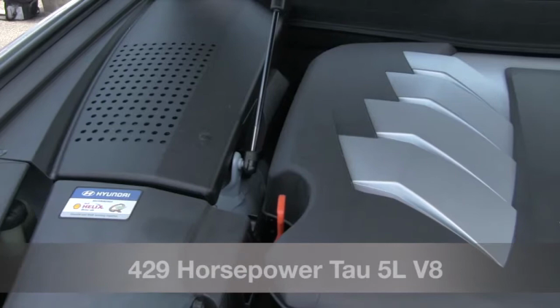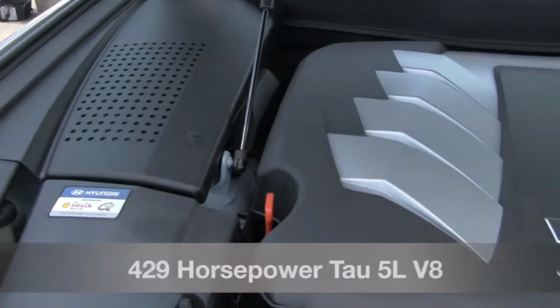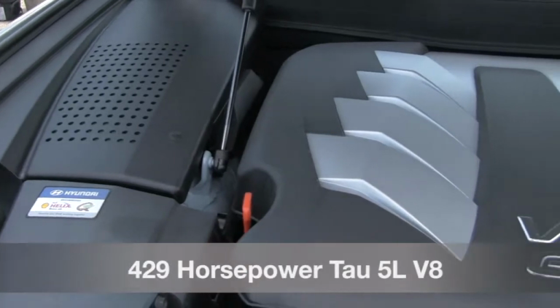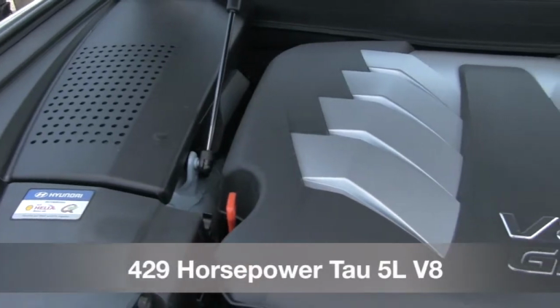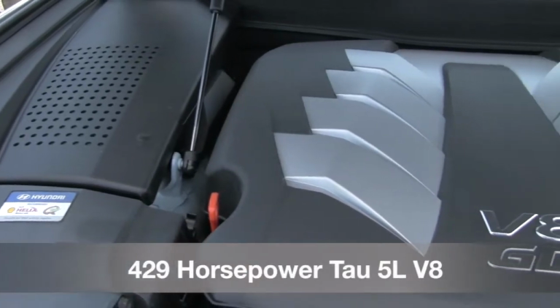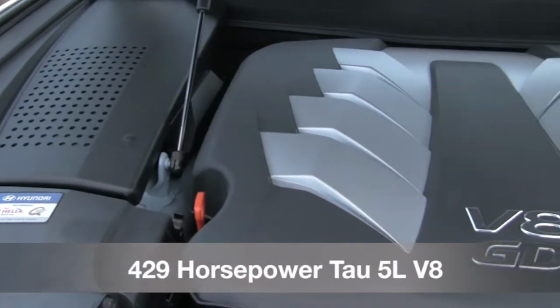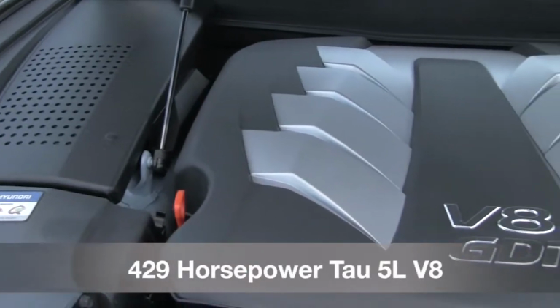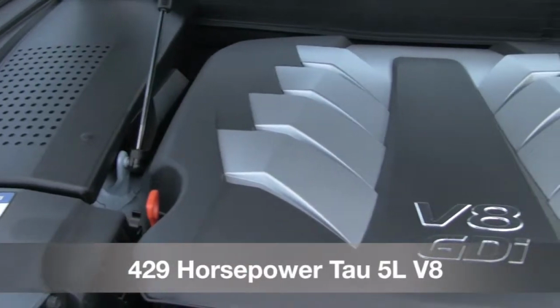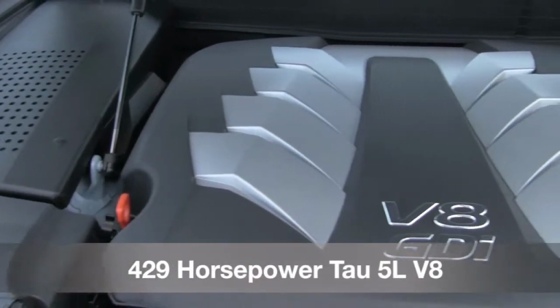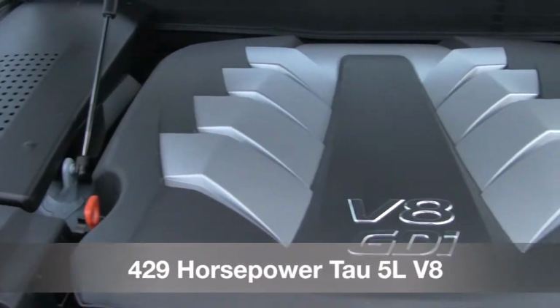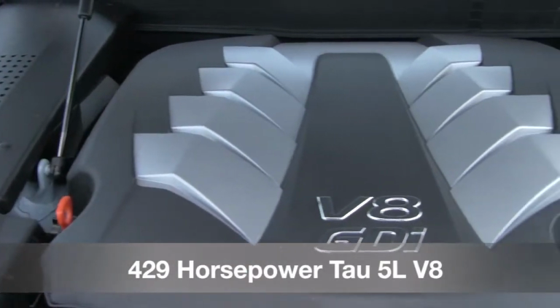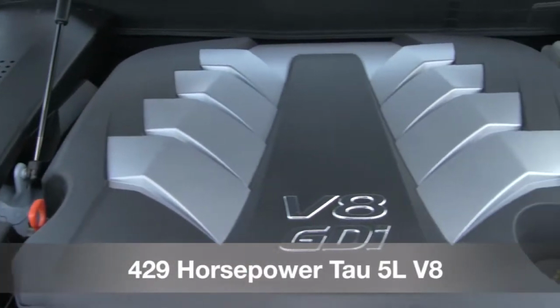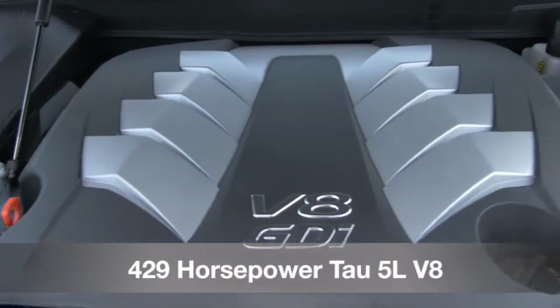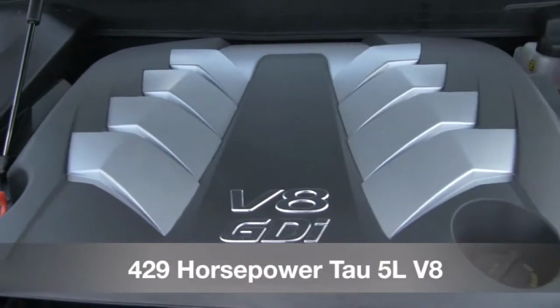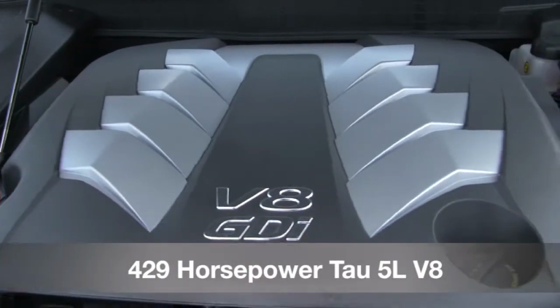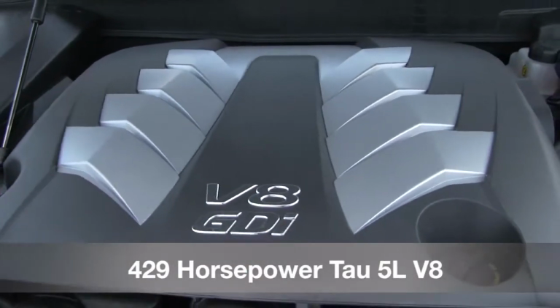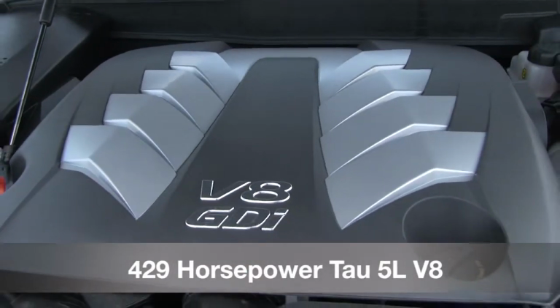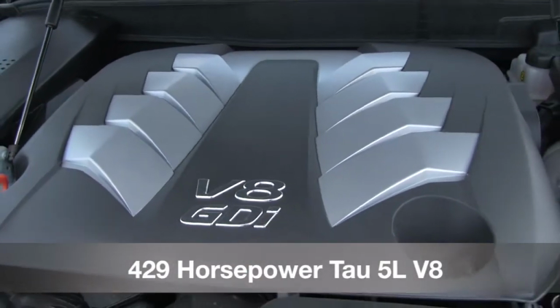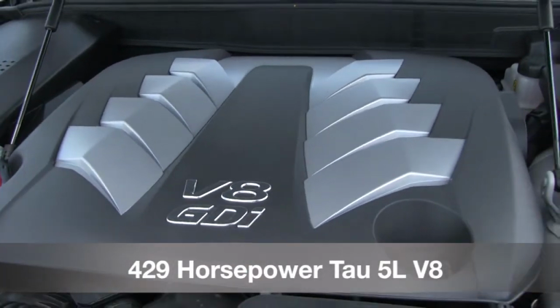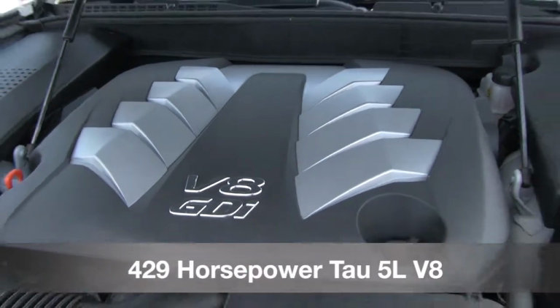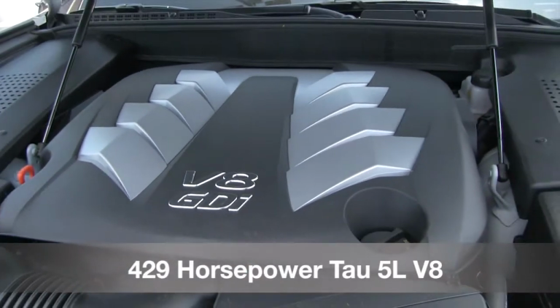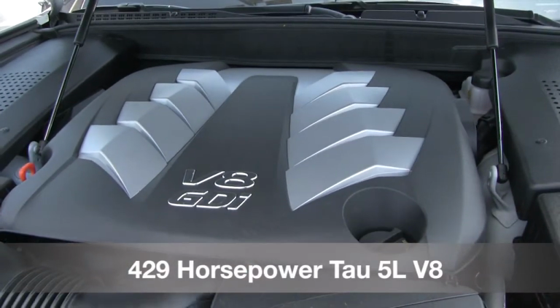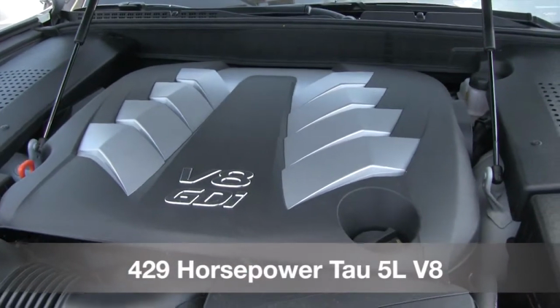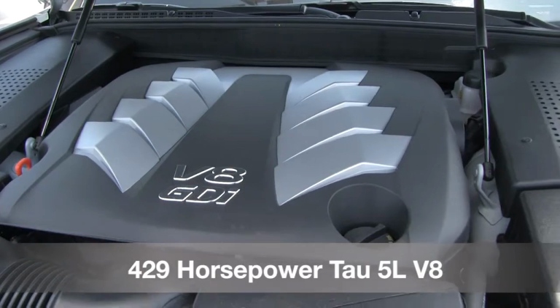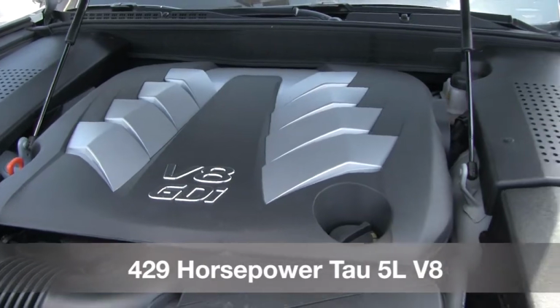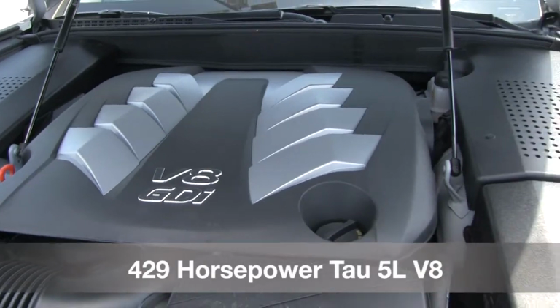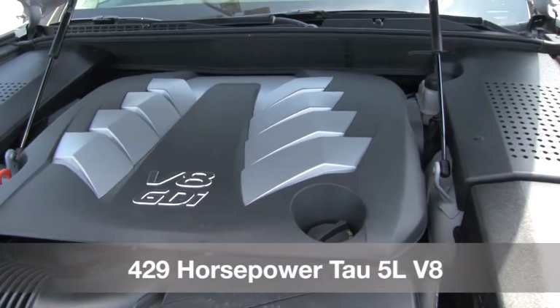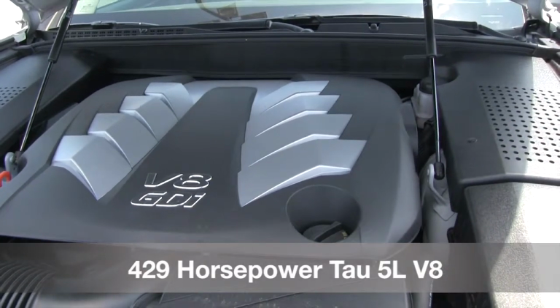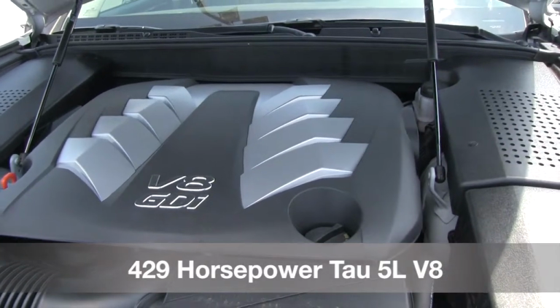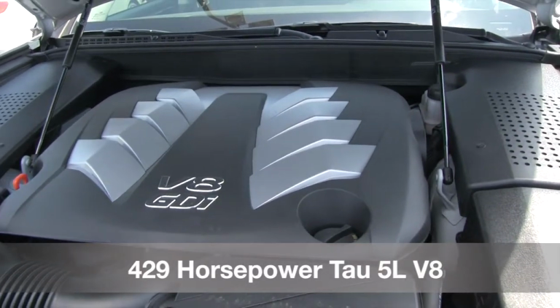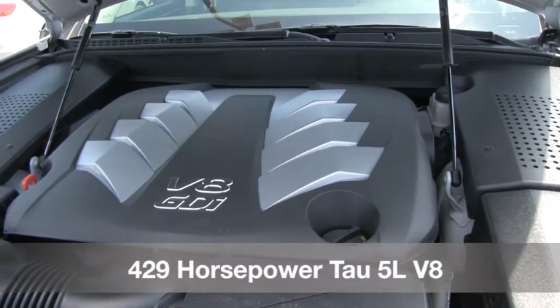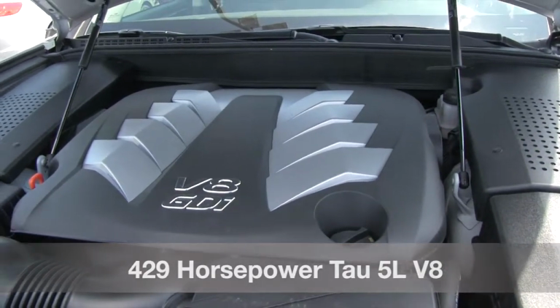Hyundai engineers designed this high-performance 429 horsepower V8 engine with precise gear ratios and lightweight components.